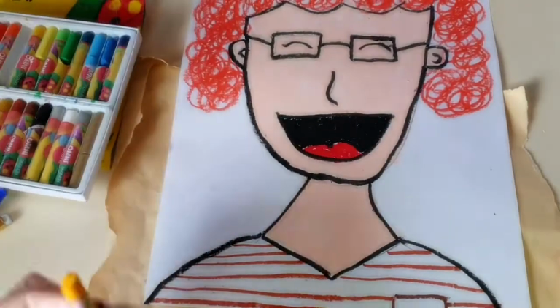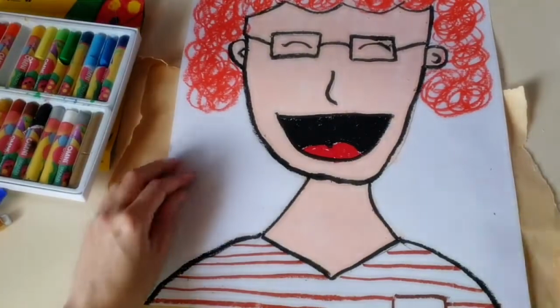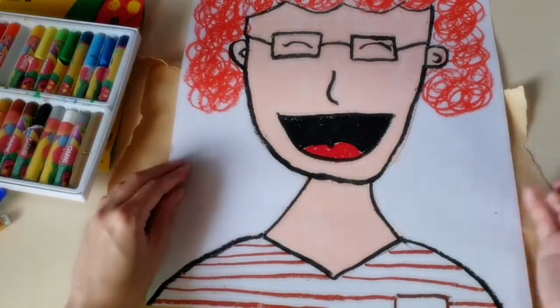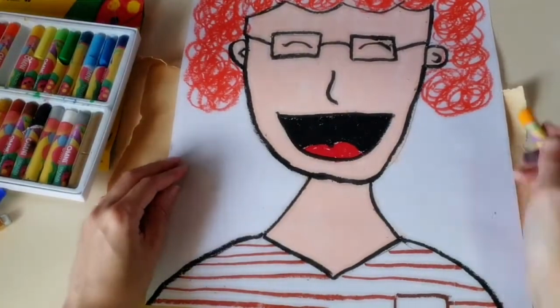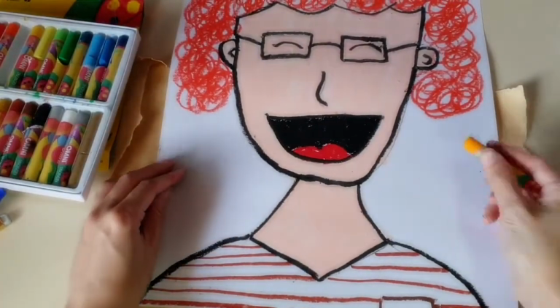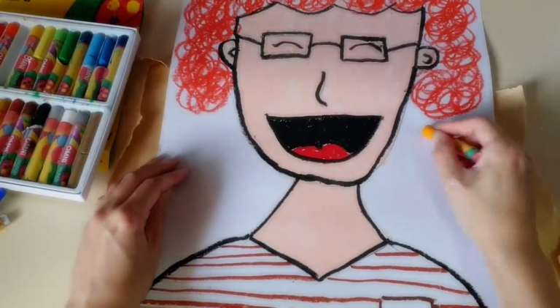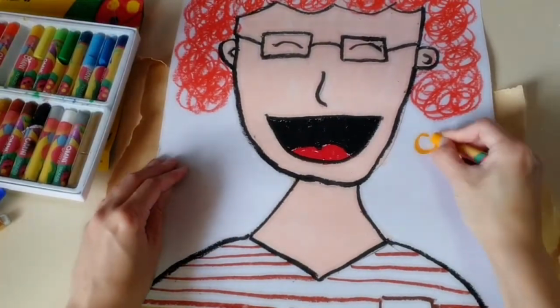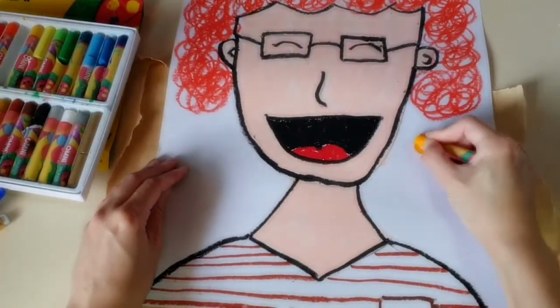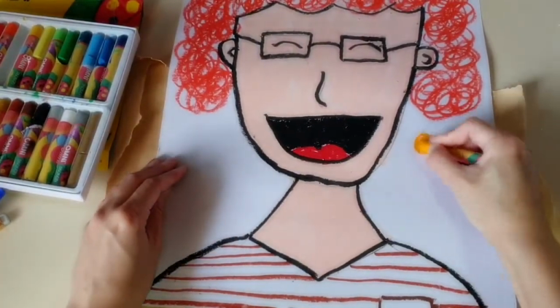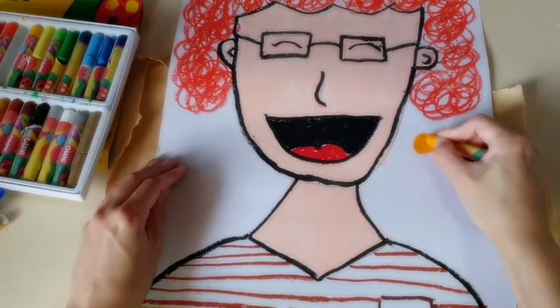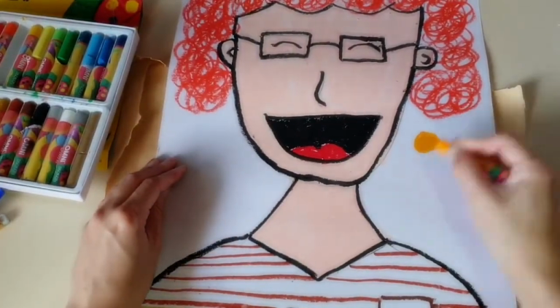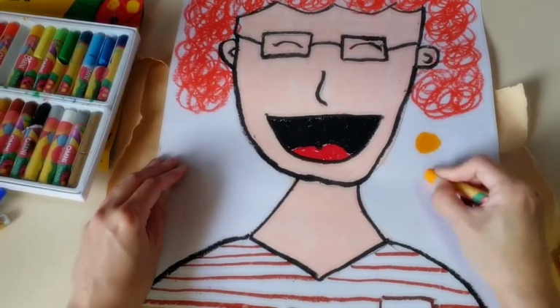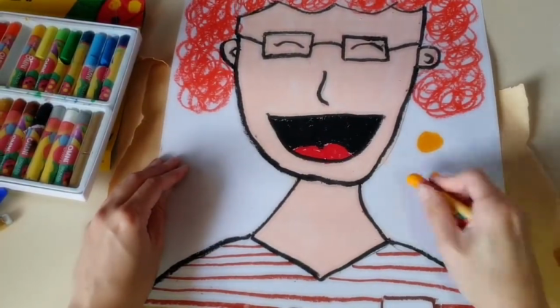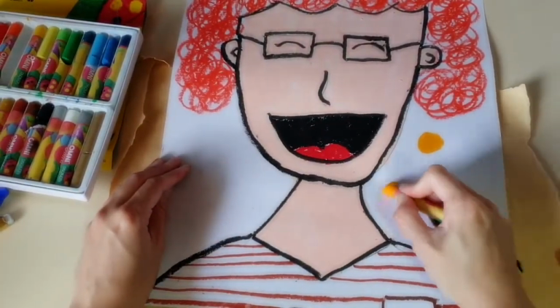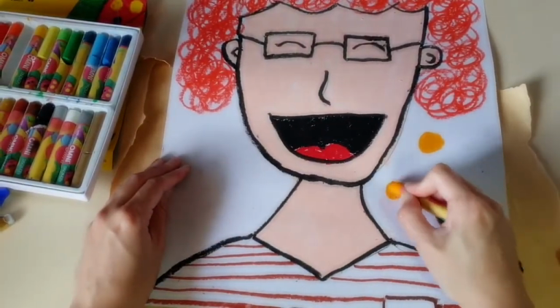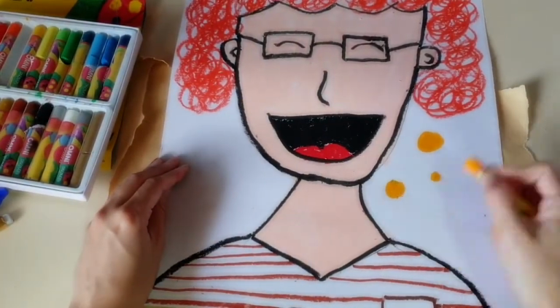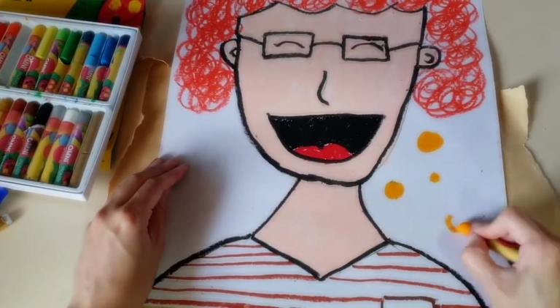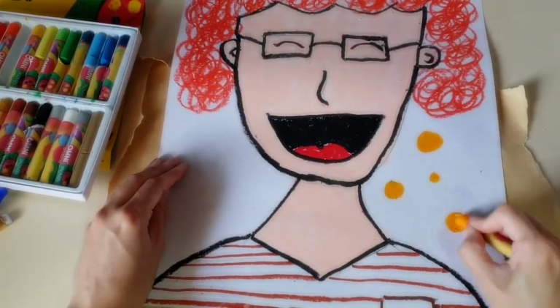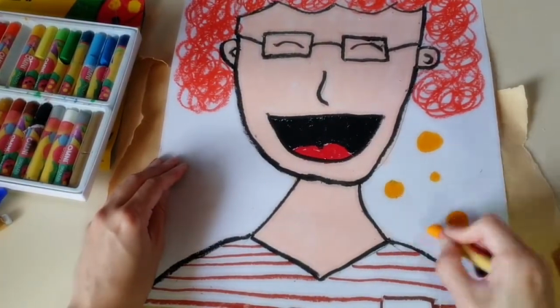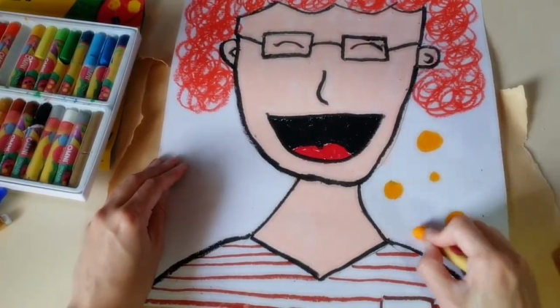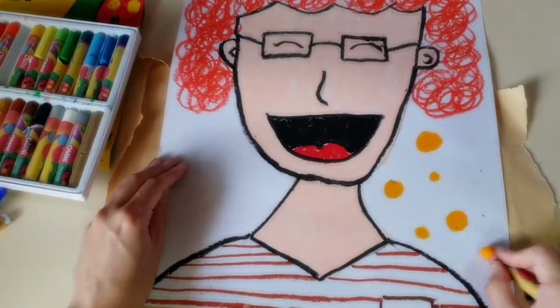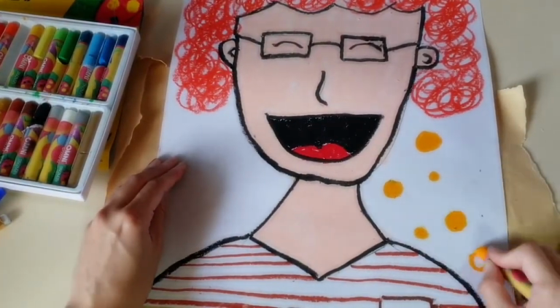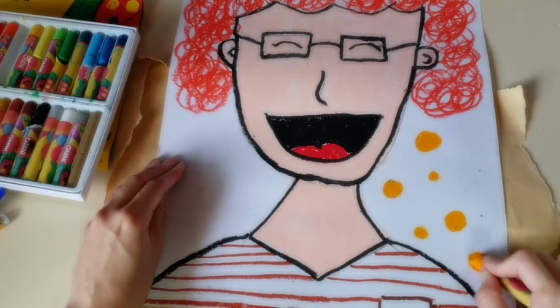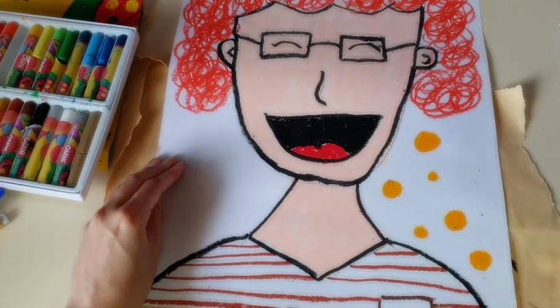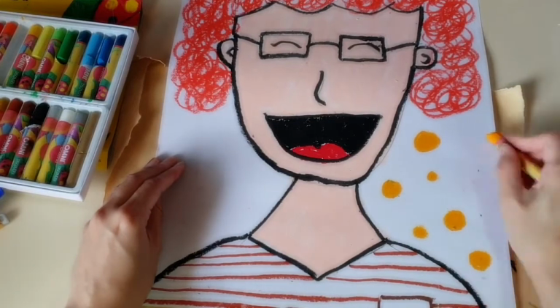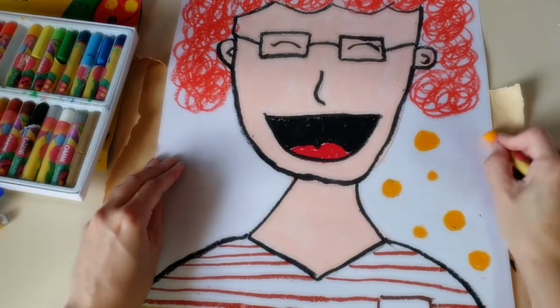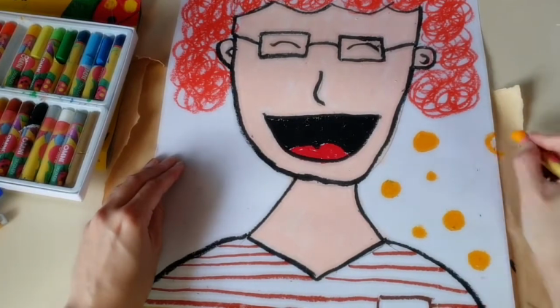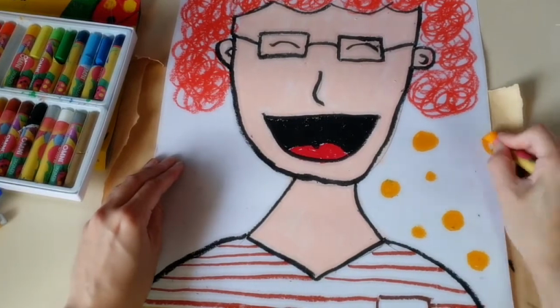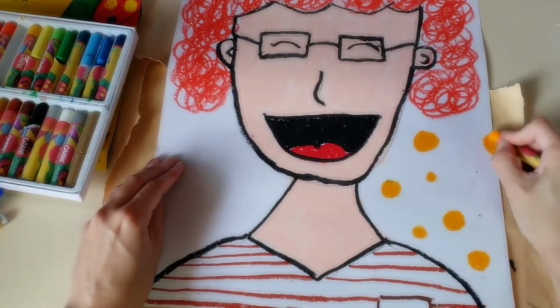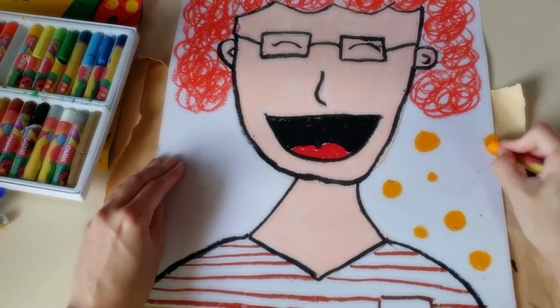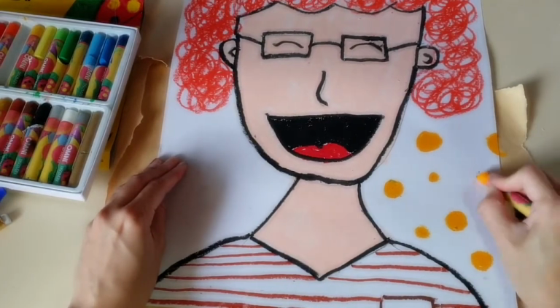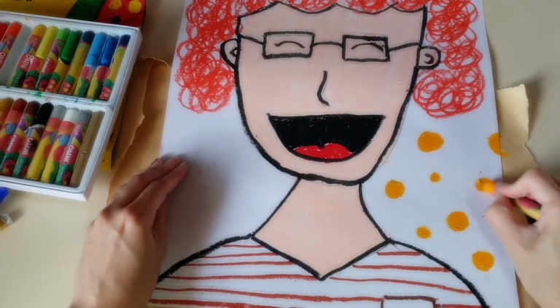For the background, you can choose any patterns that you like. I like polka dots, so watch how I do it.